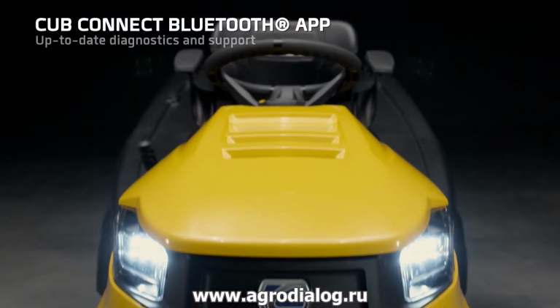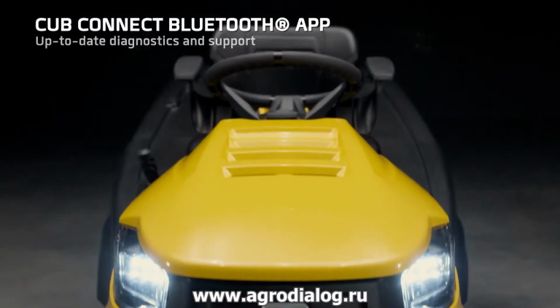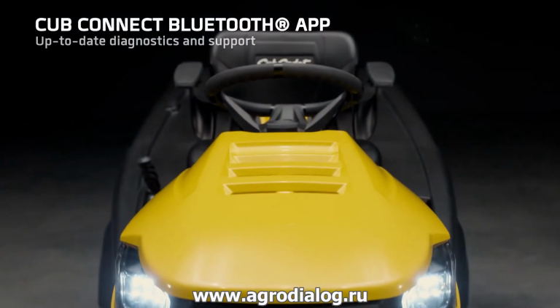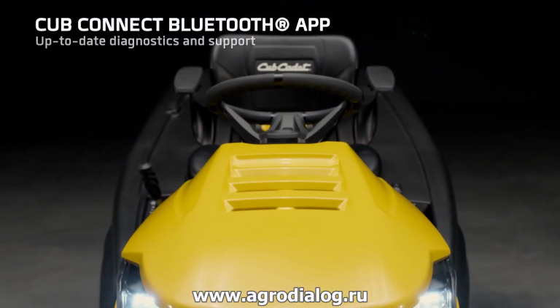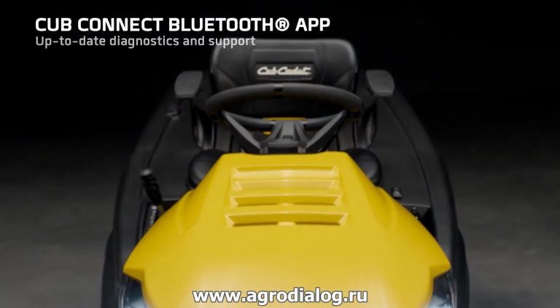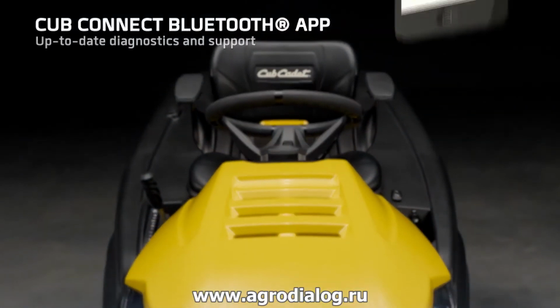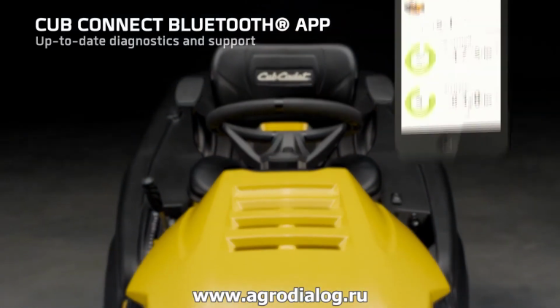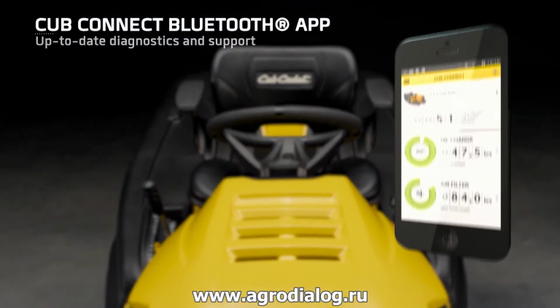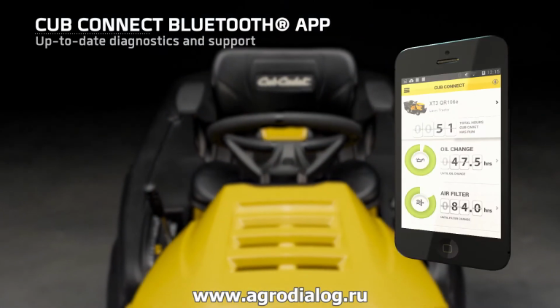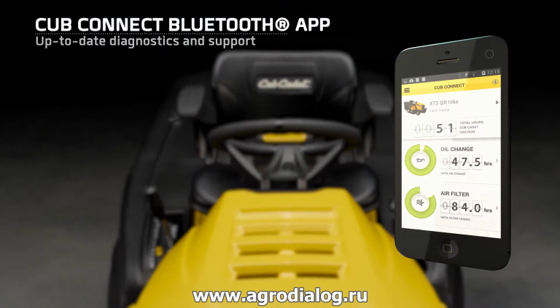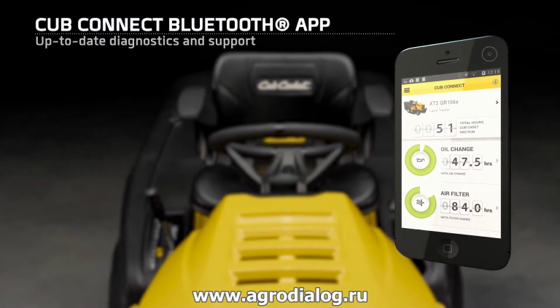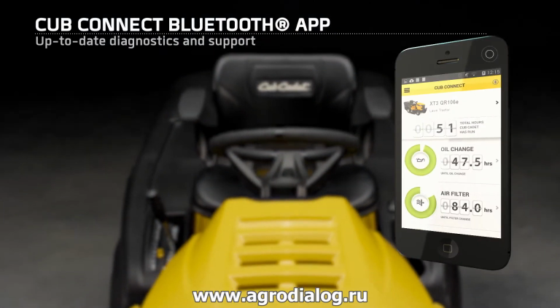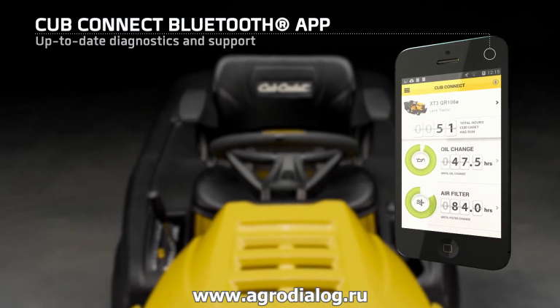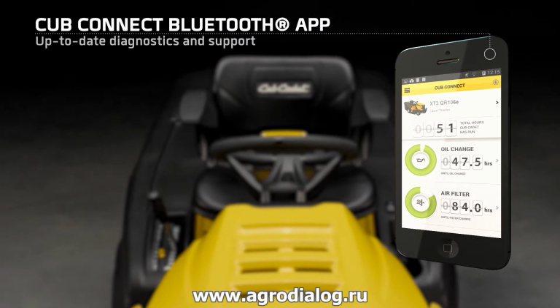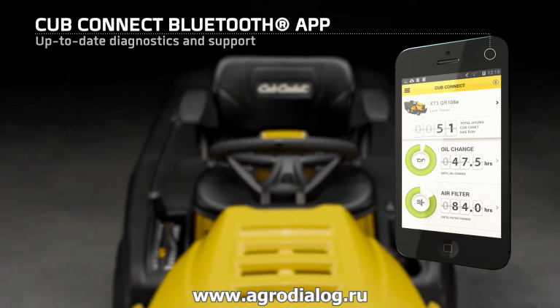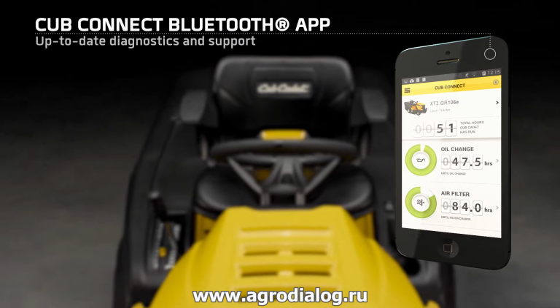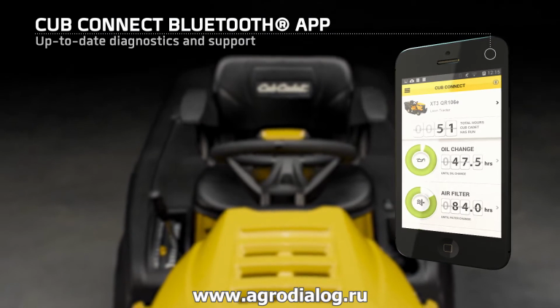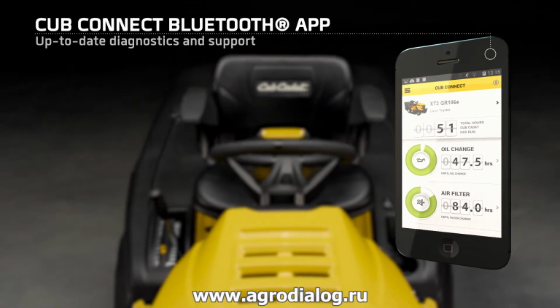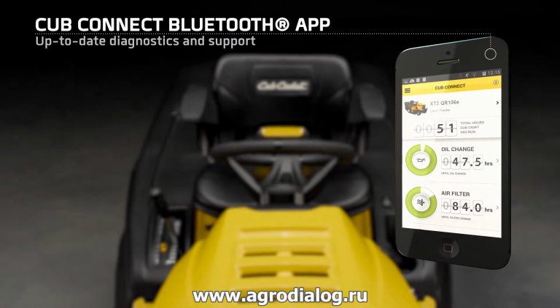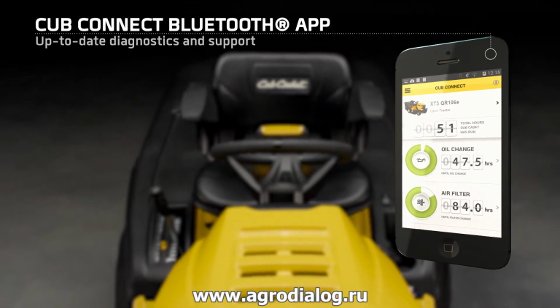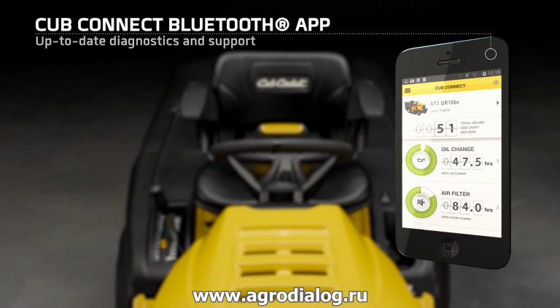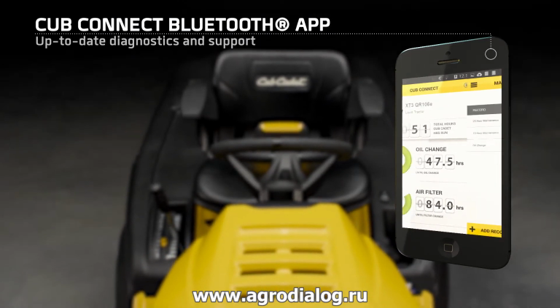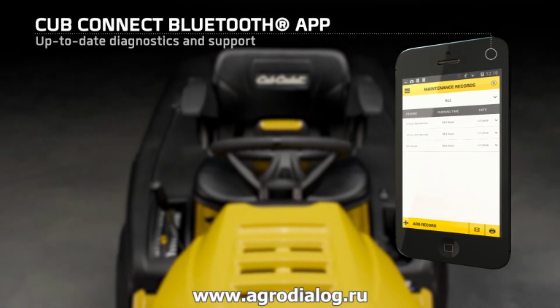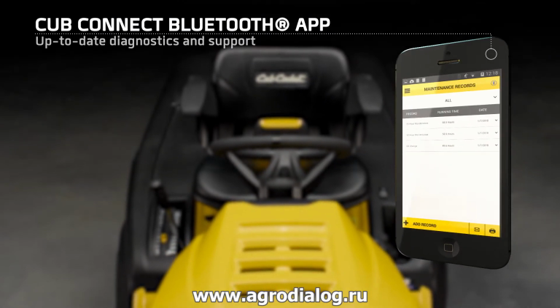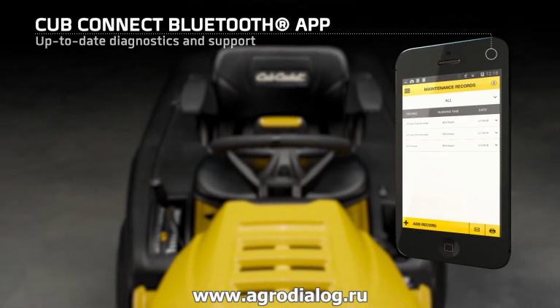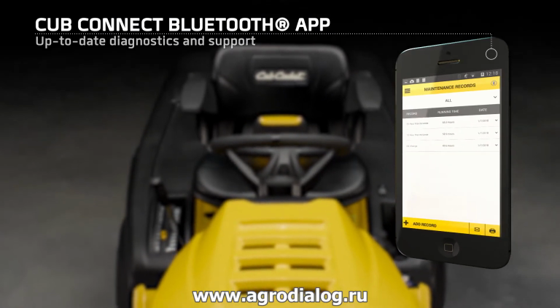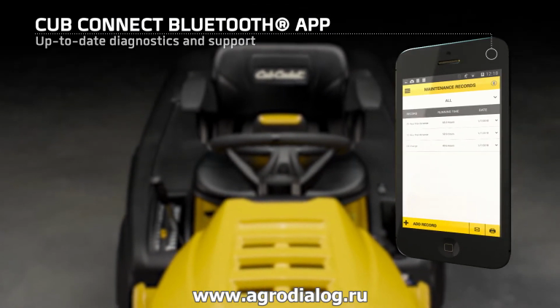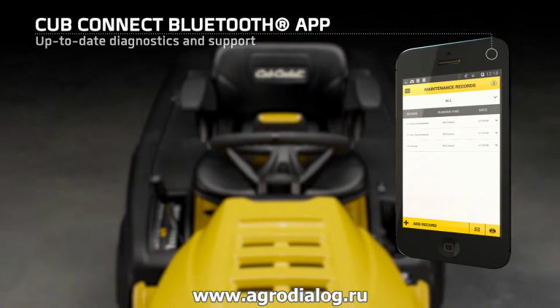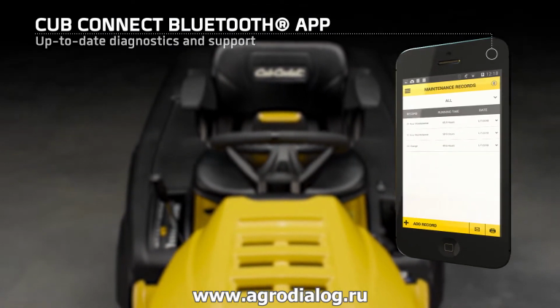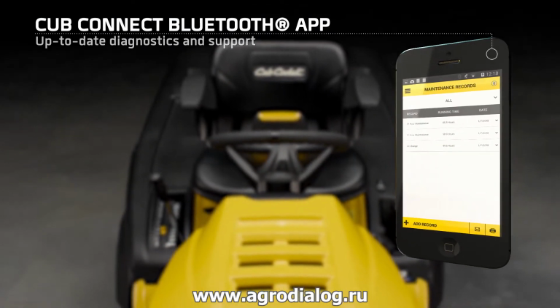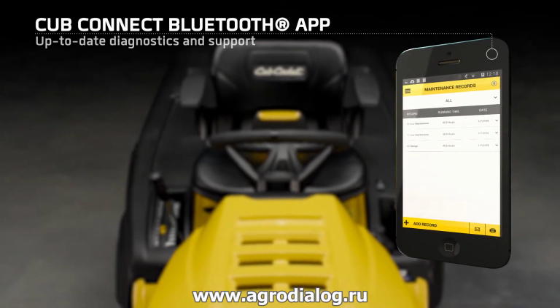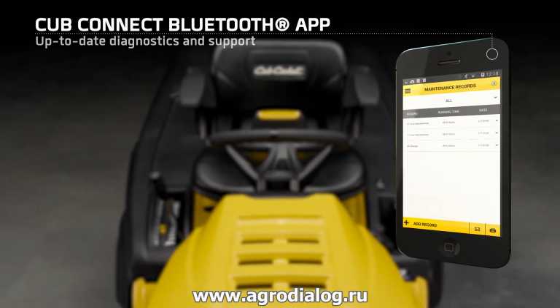The CubConnect Bluetooth app. Track your unit's performance and stay connected to Cub Cadet.